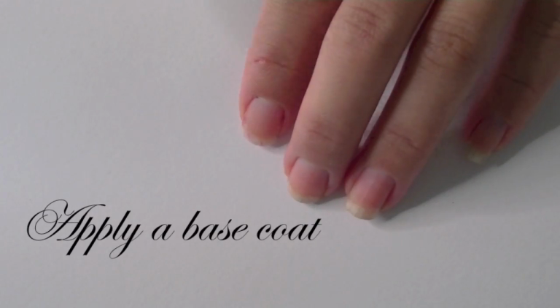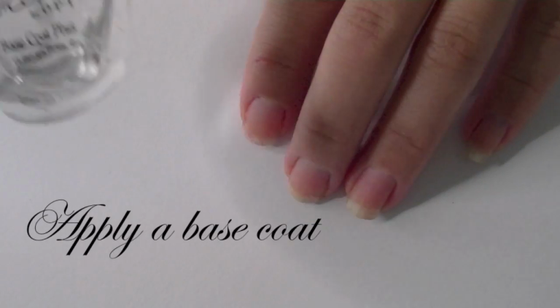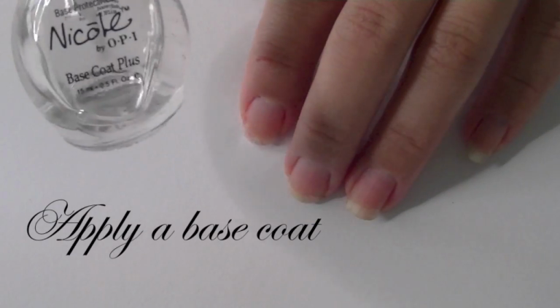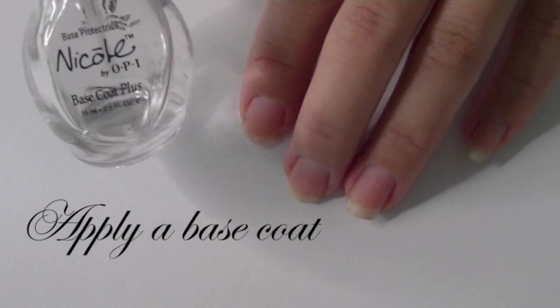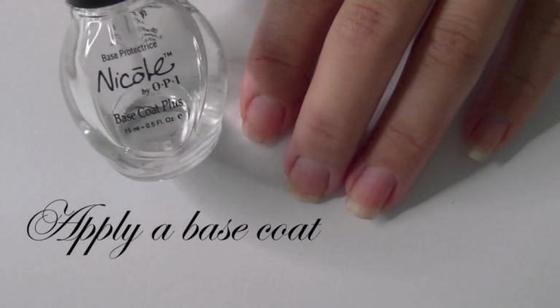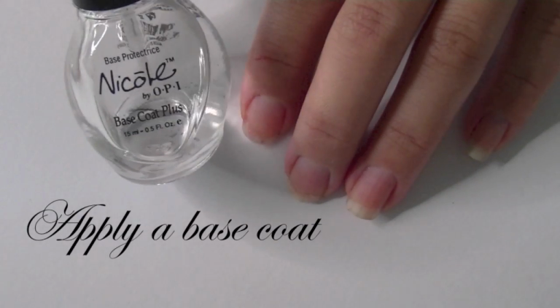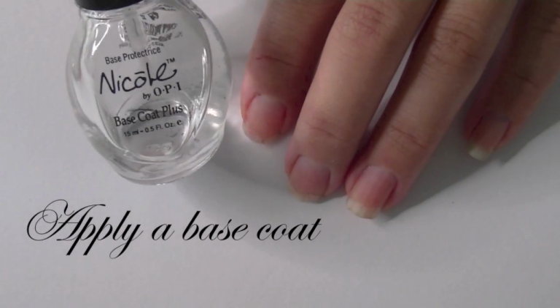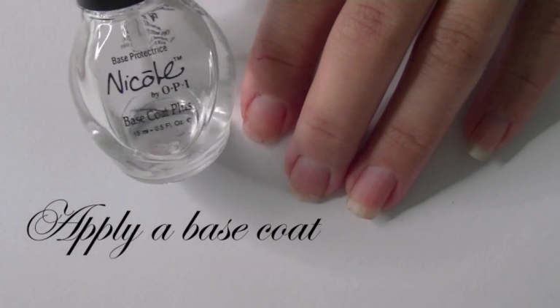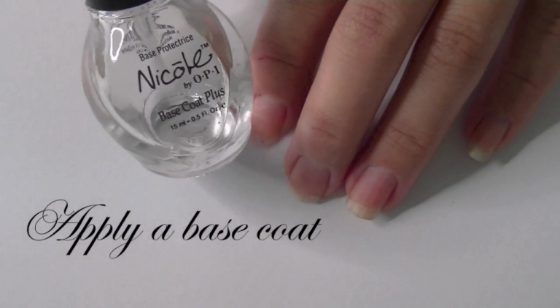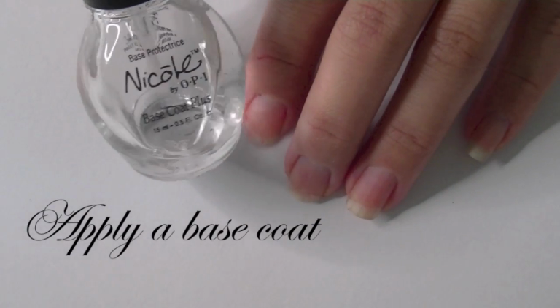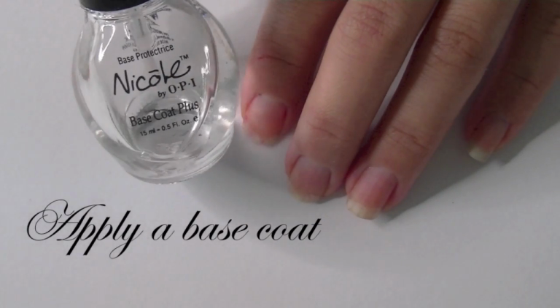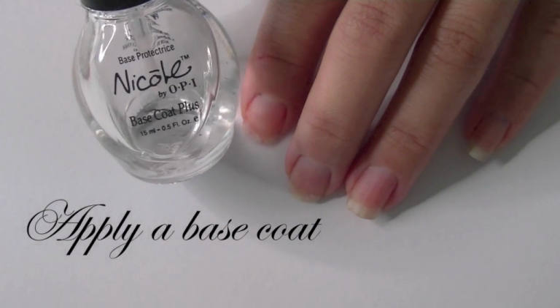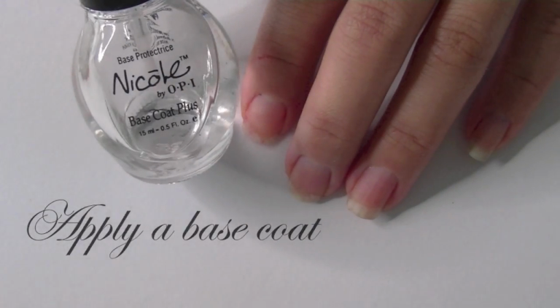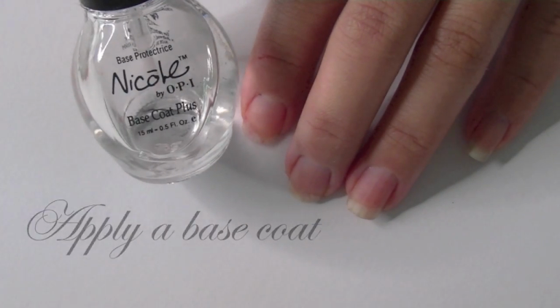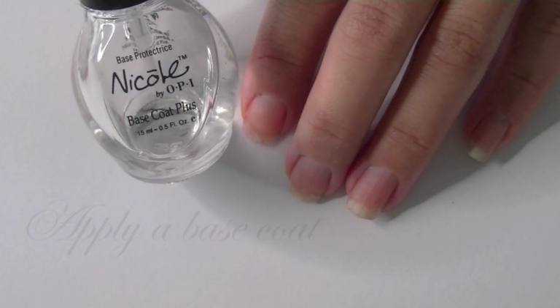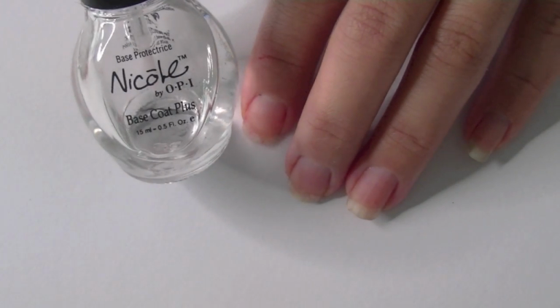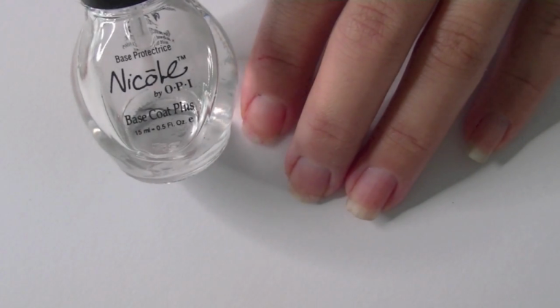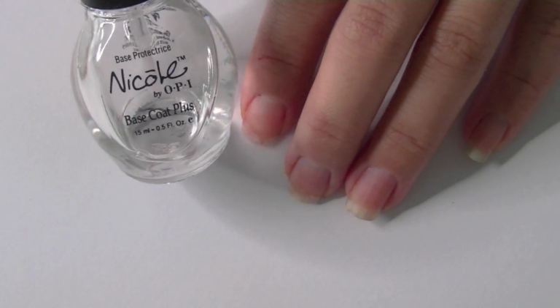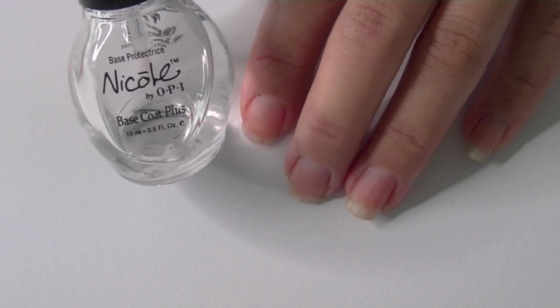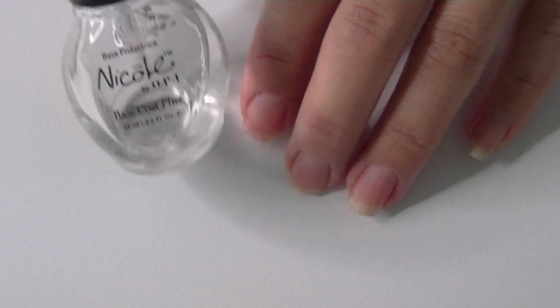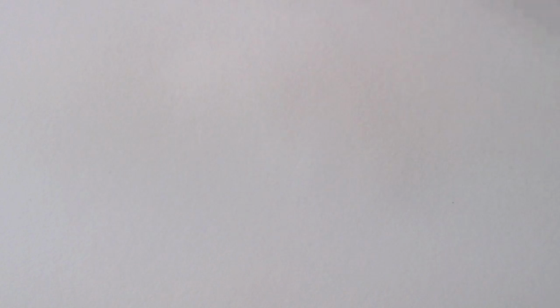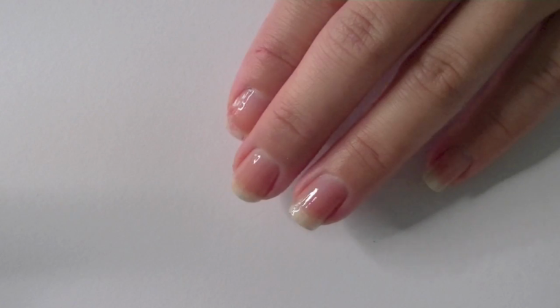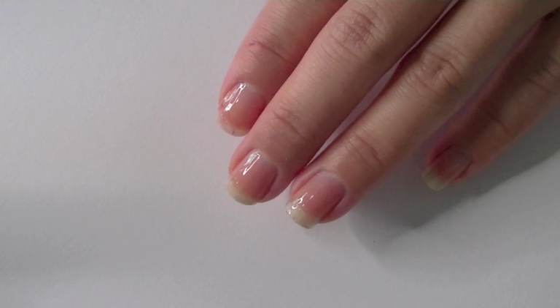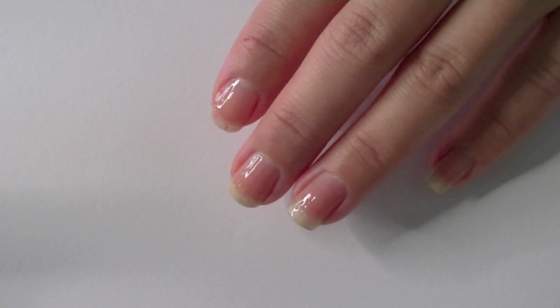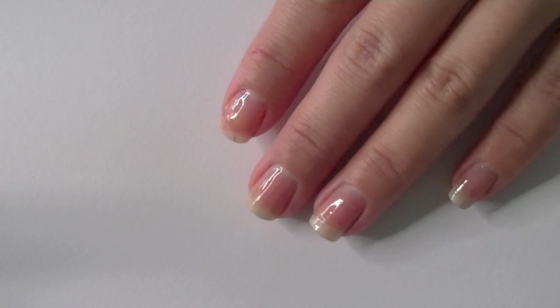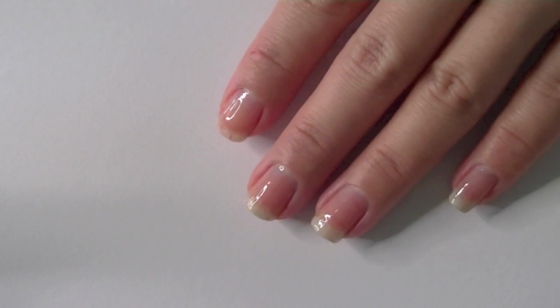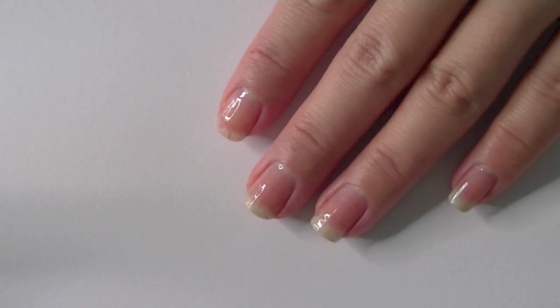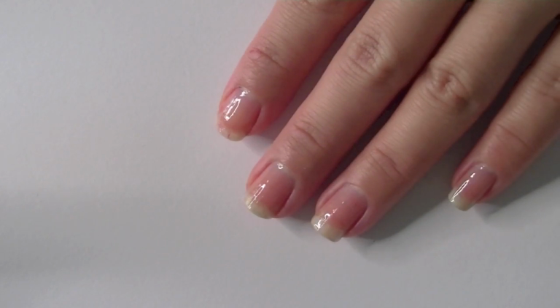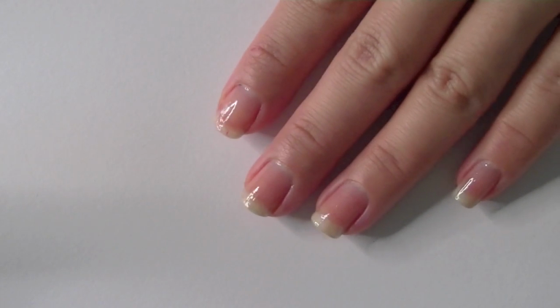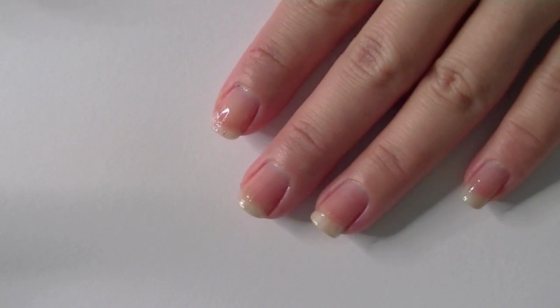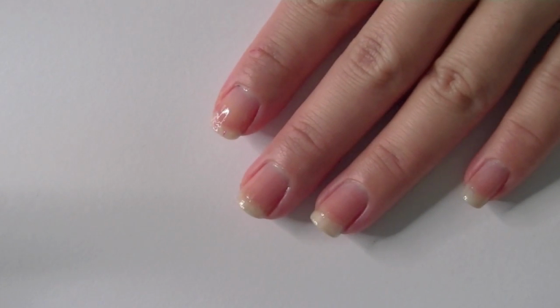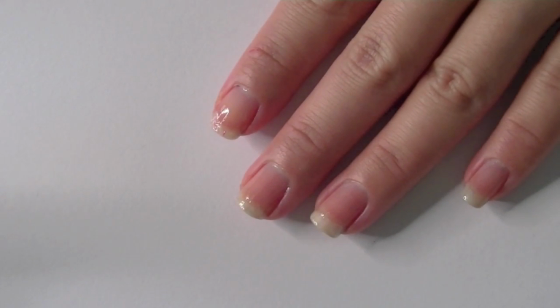First step: take a base coat and apply this on your nails to protect it from getting stained from your nail polish.